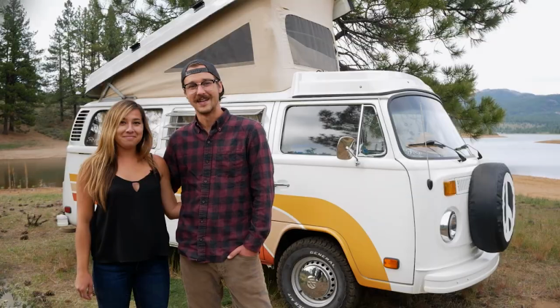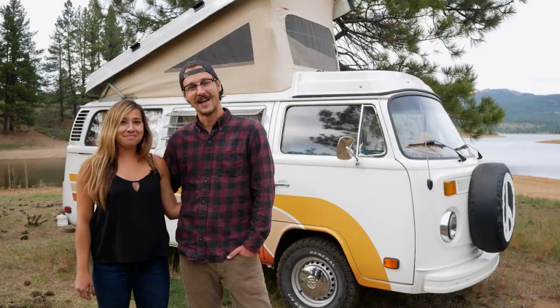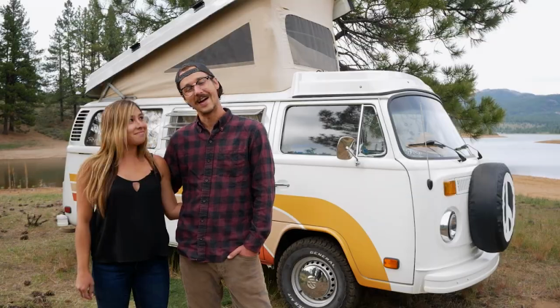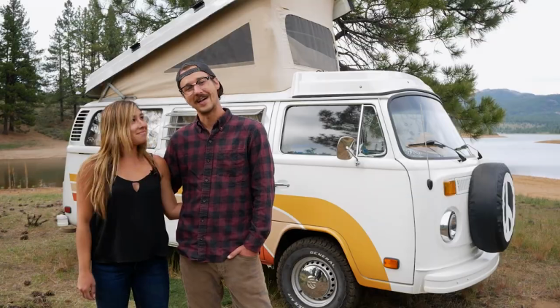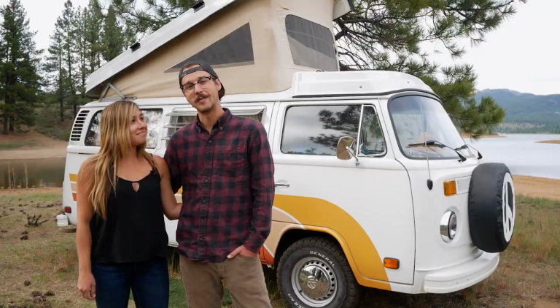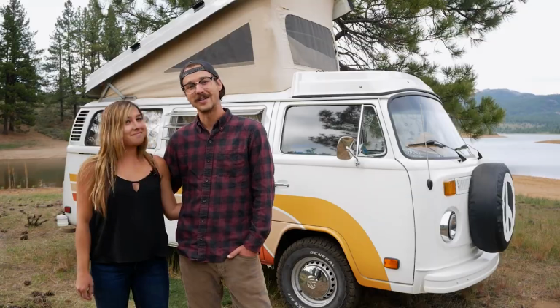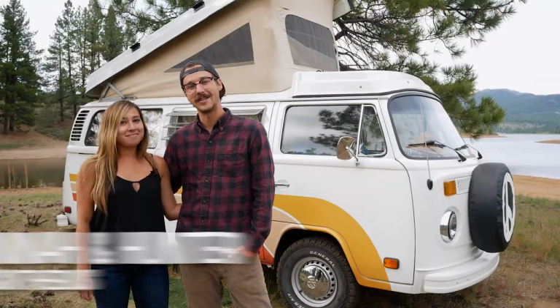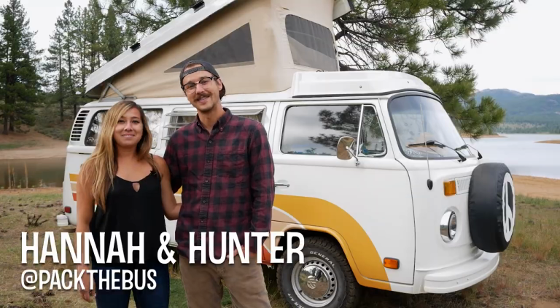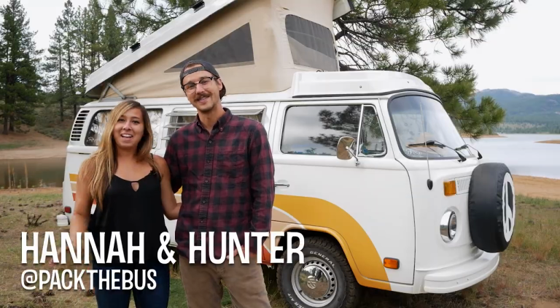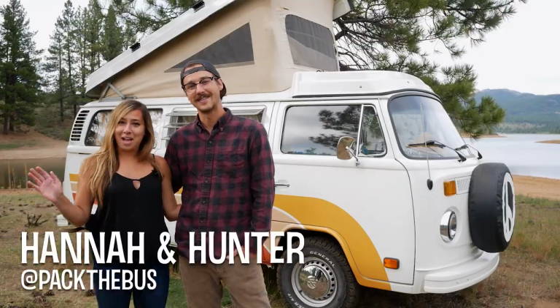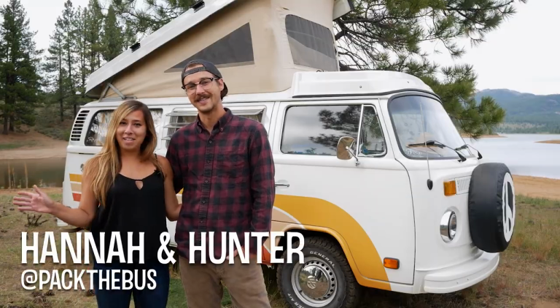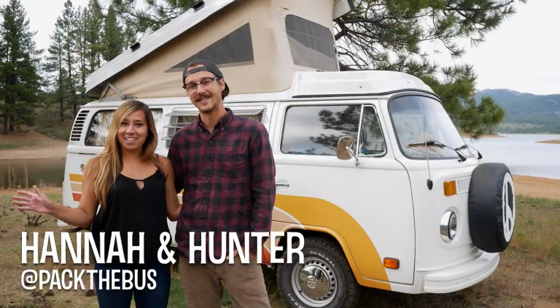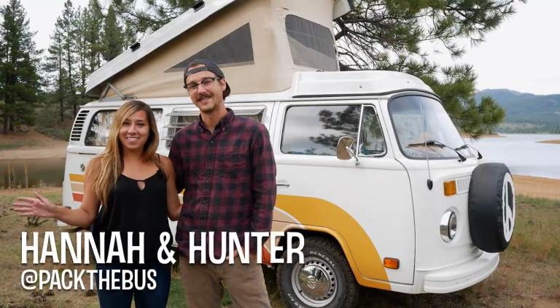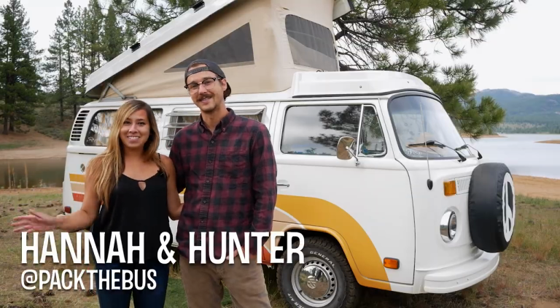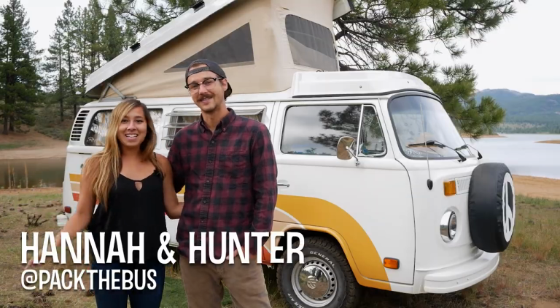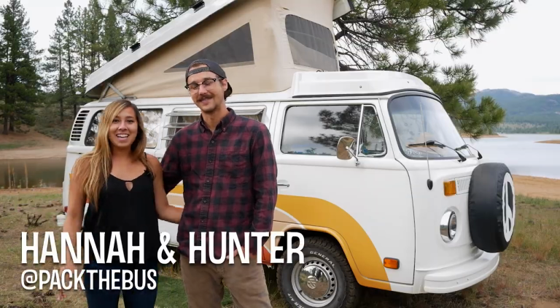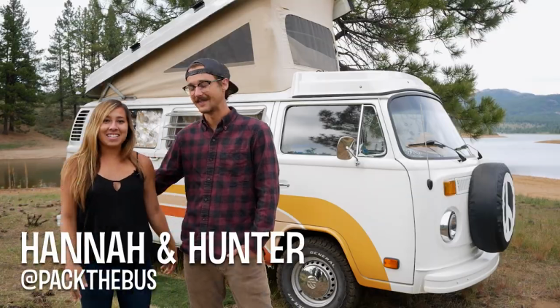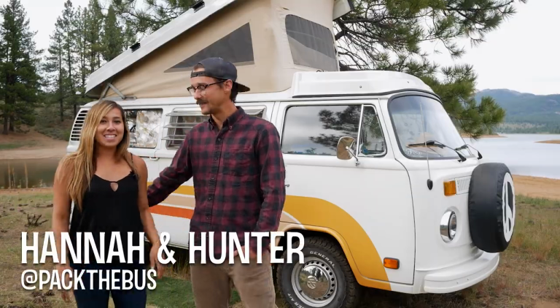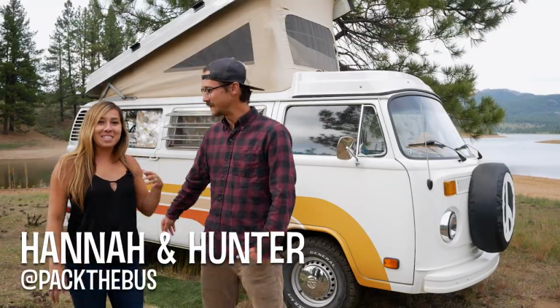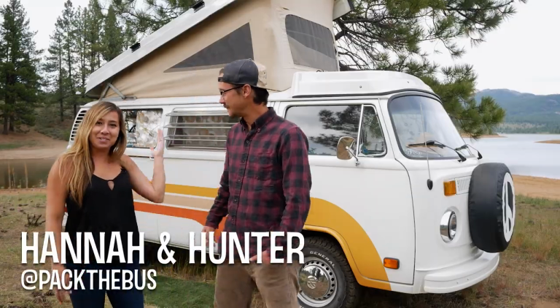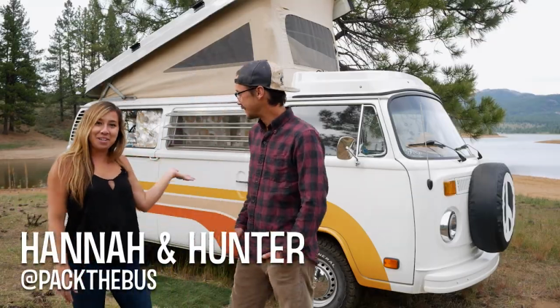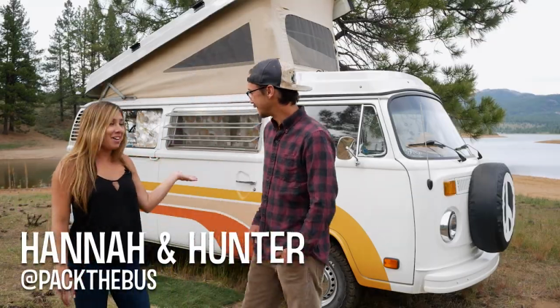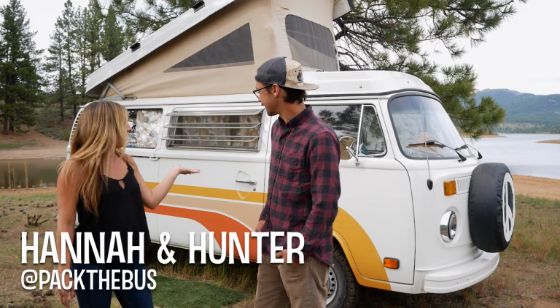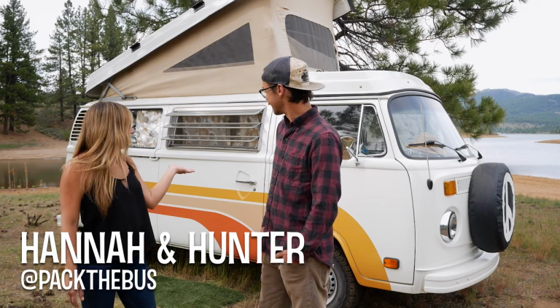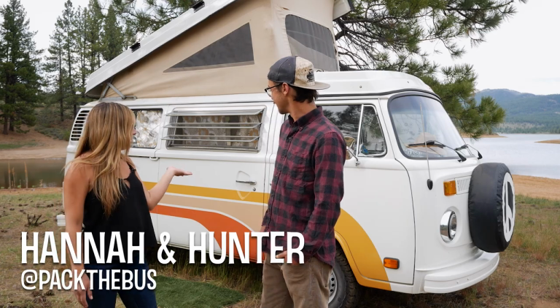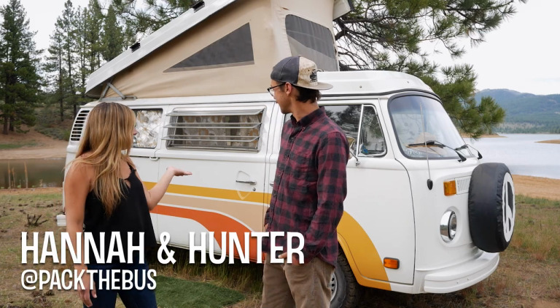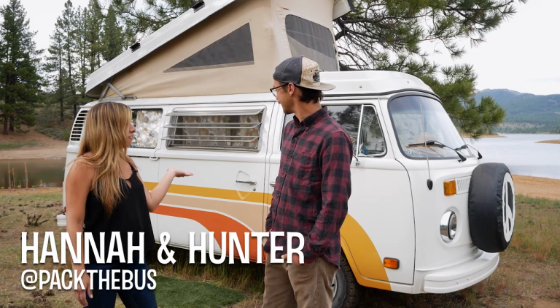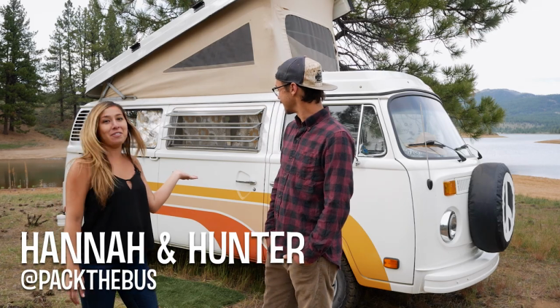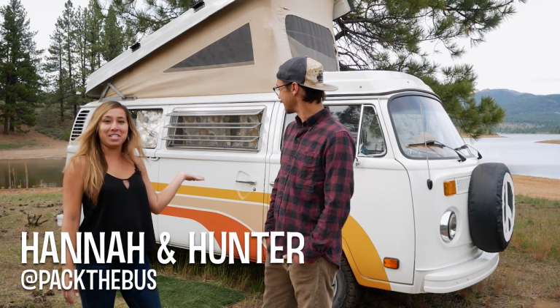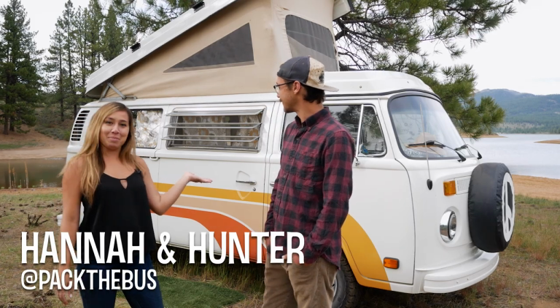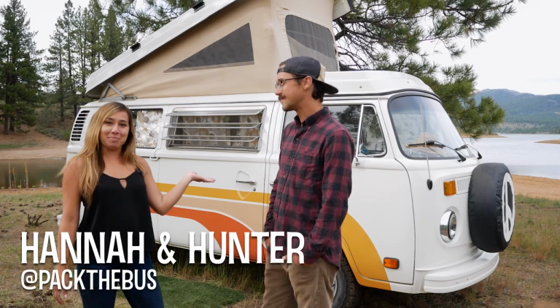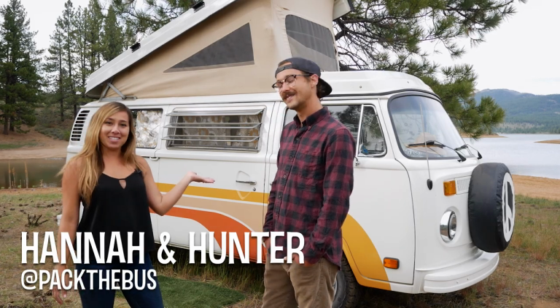Hi, I'm Hunter. I'm Hannah. And this is Luna, our 1974 VW bus.